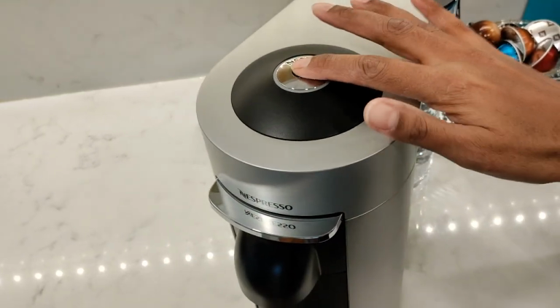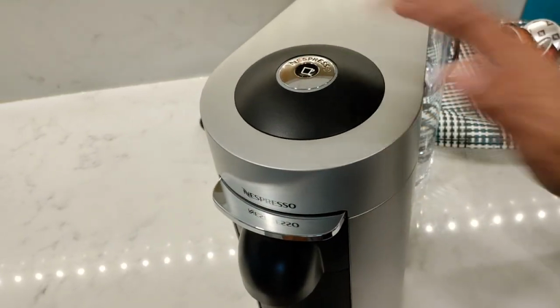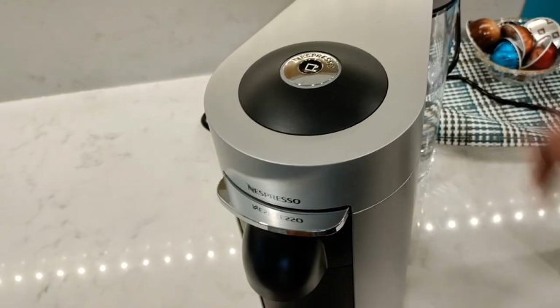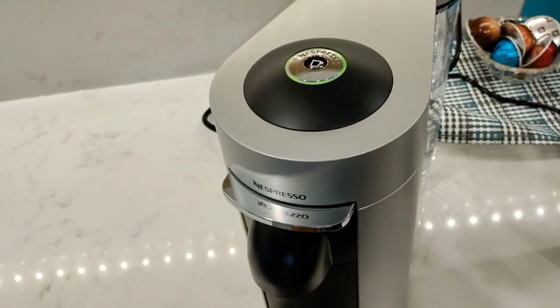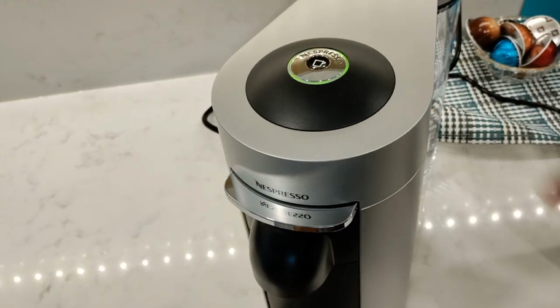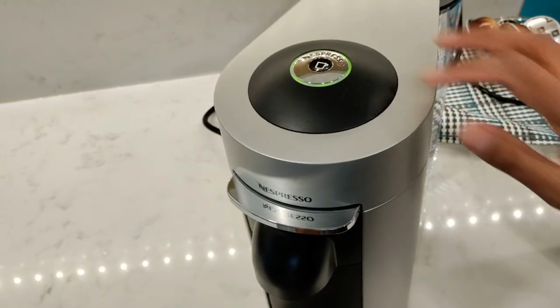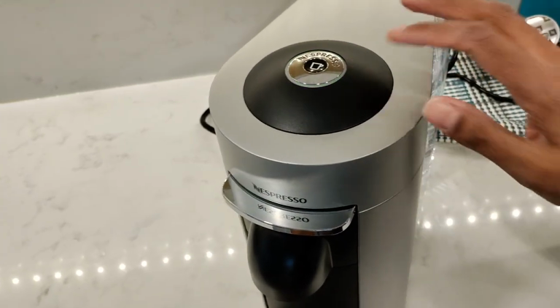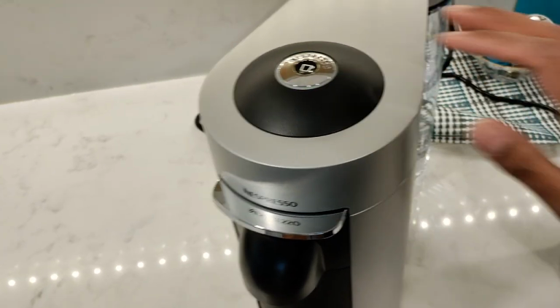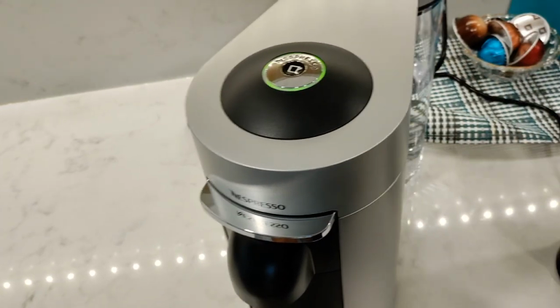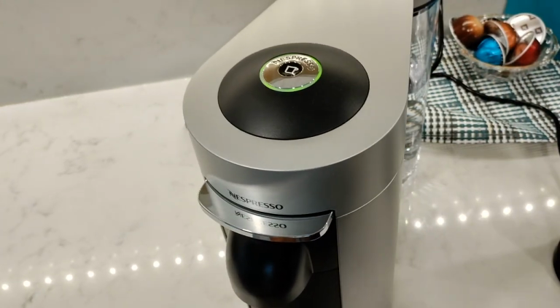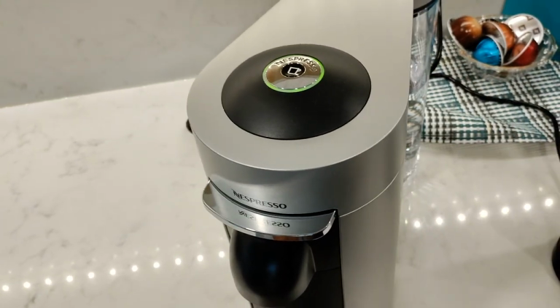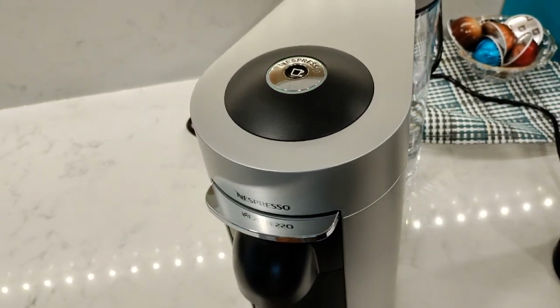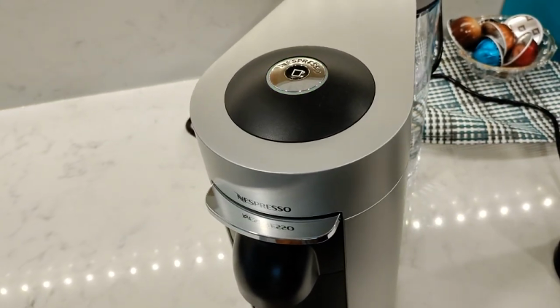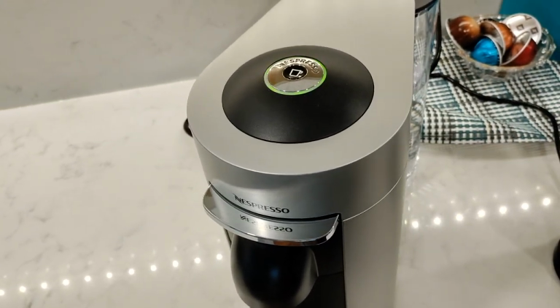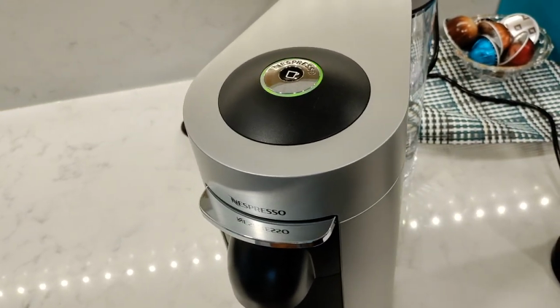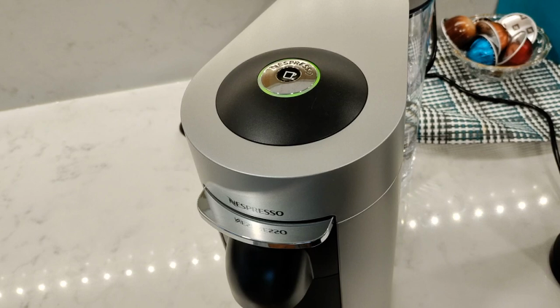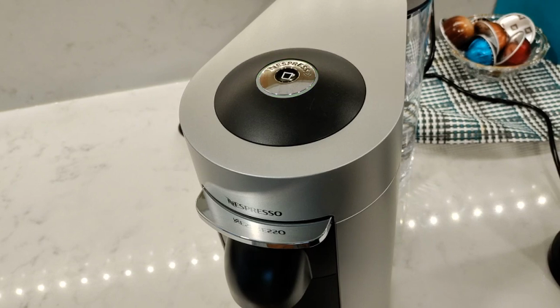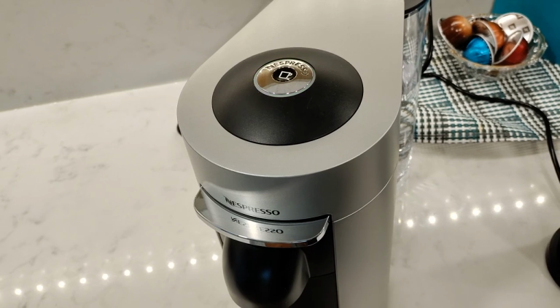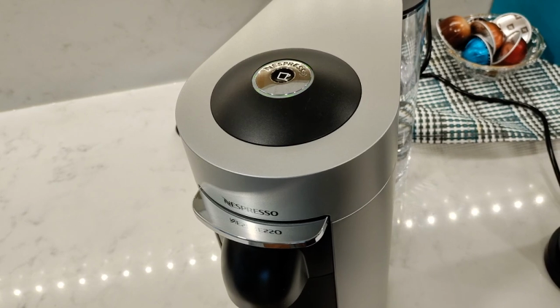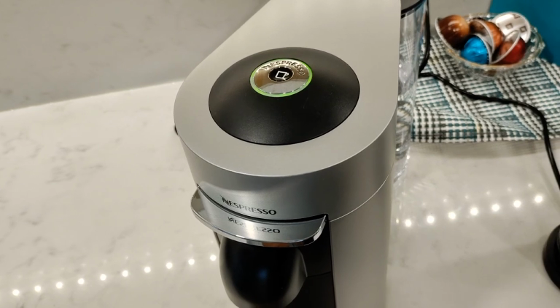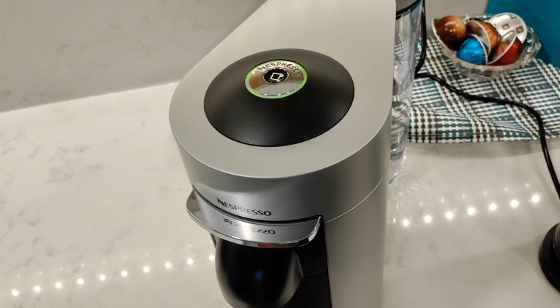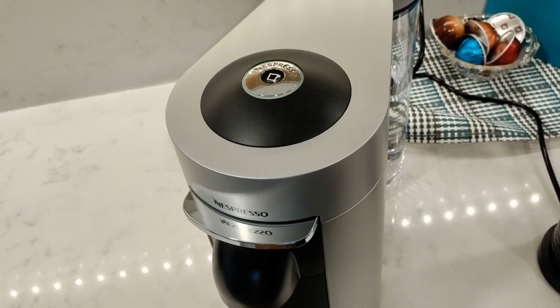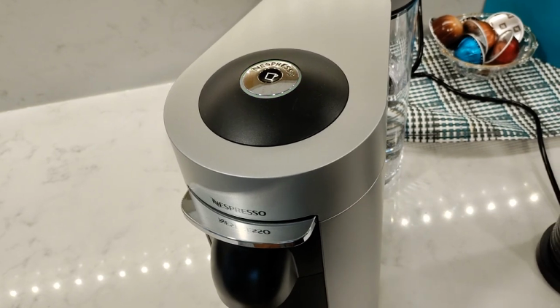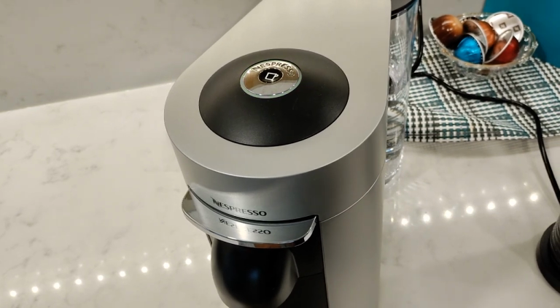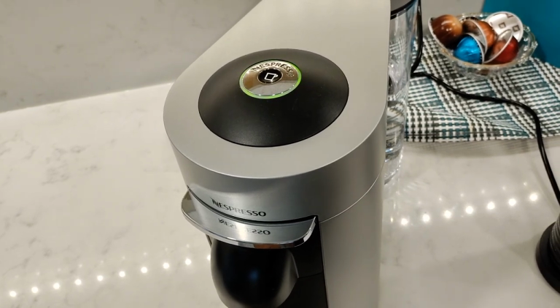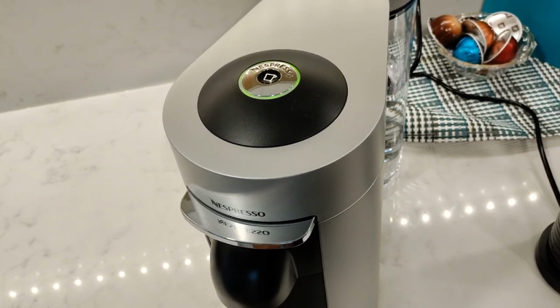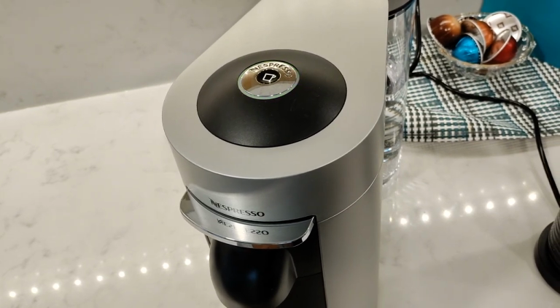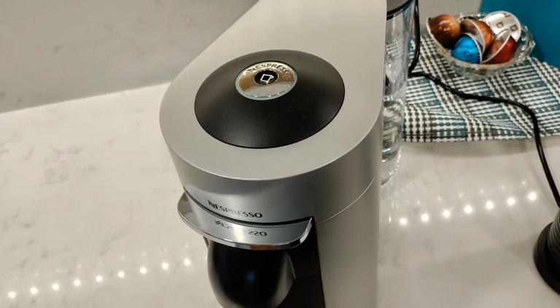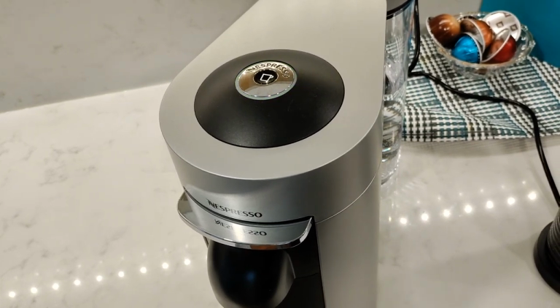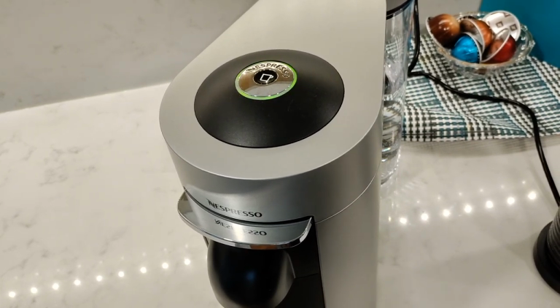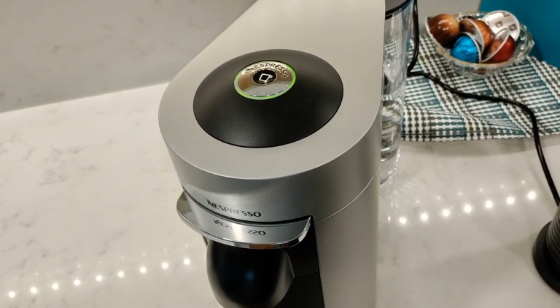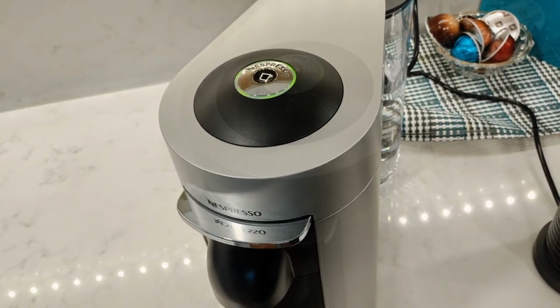When you turn the machine on, the green light will blink indicating it's heating up, and it'll take up to 25 seconds.